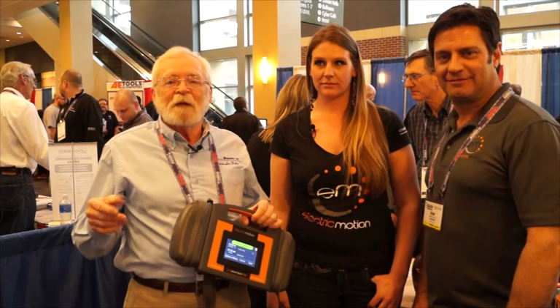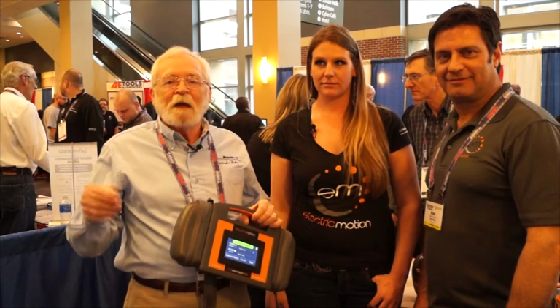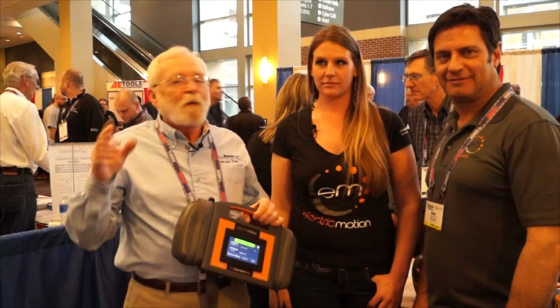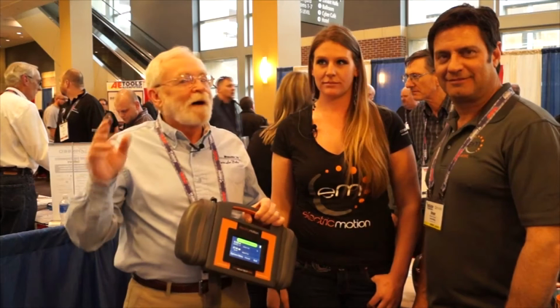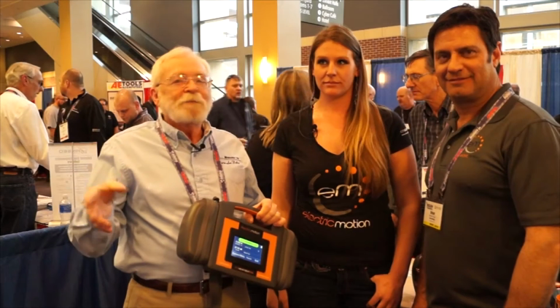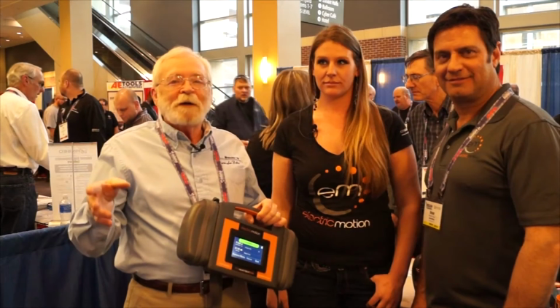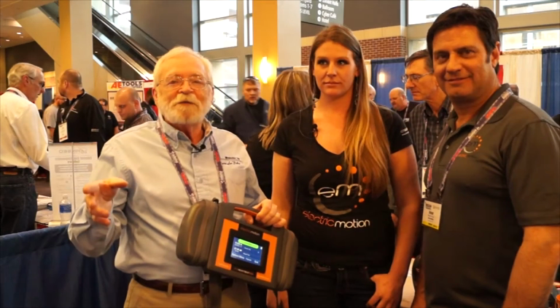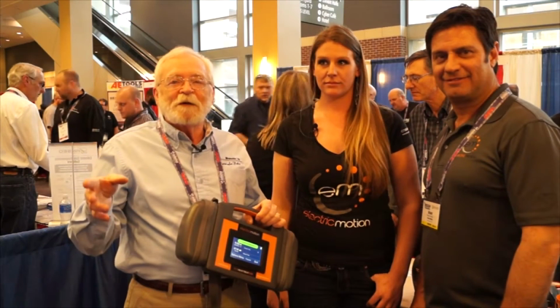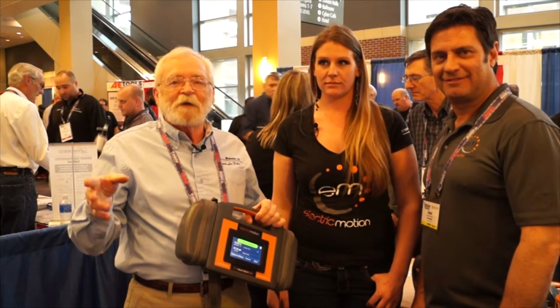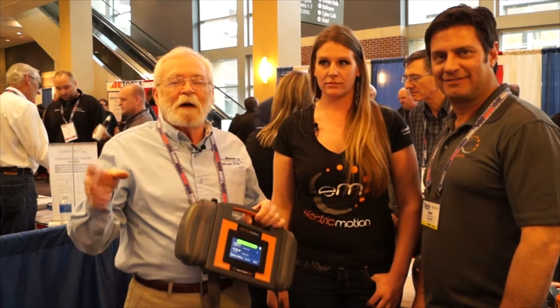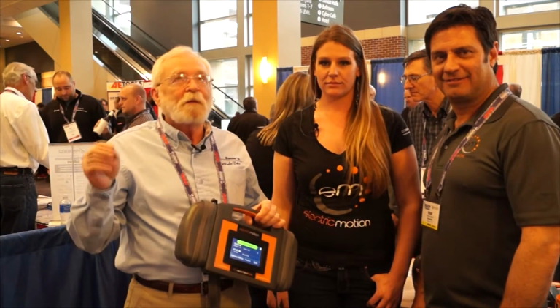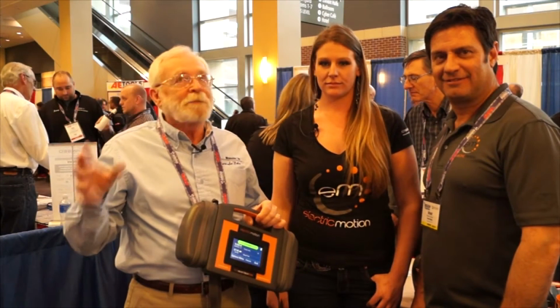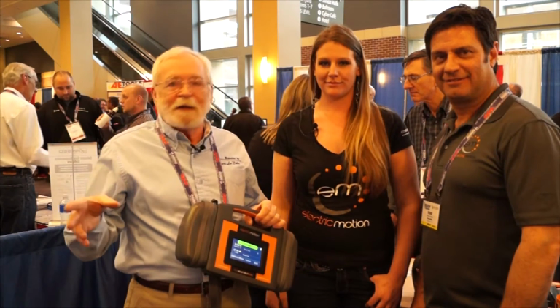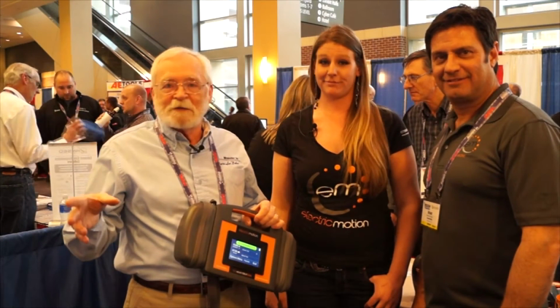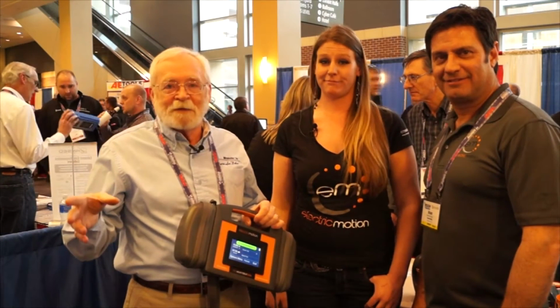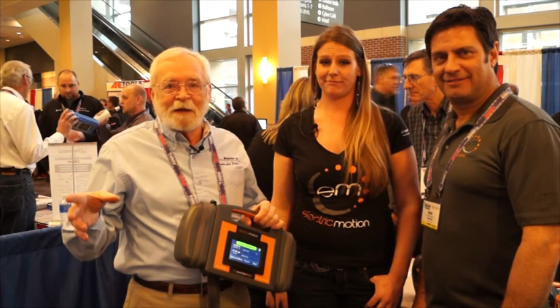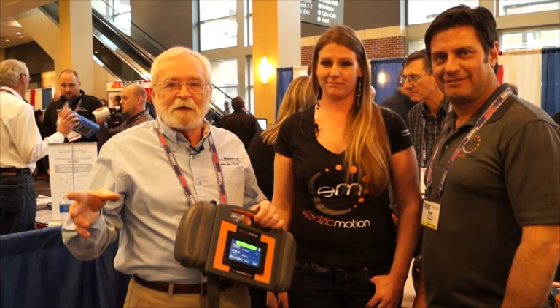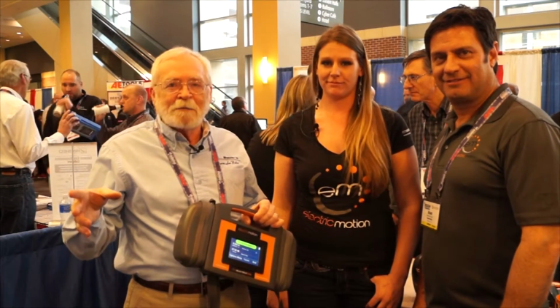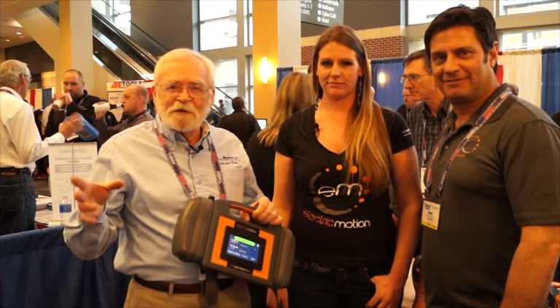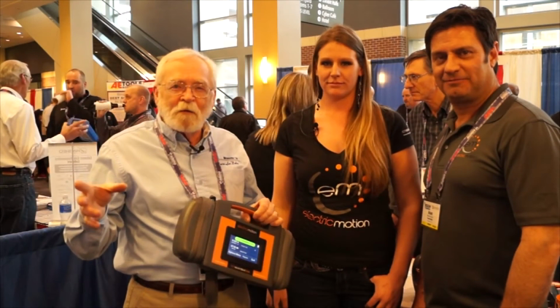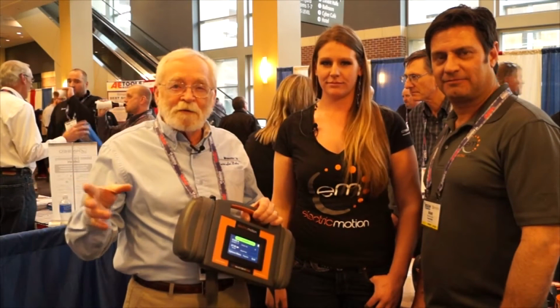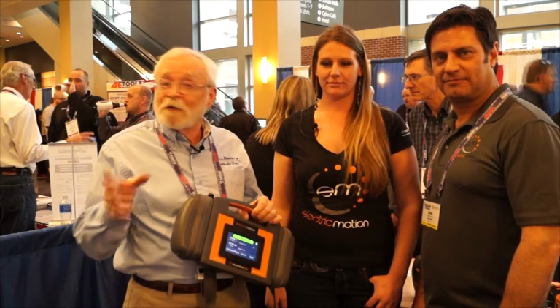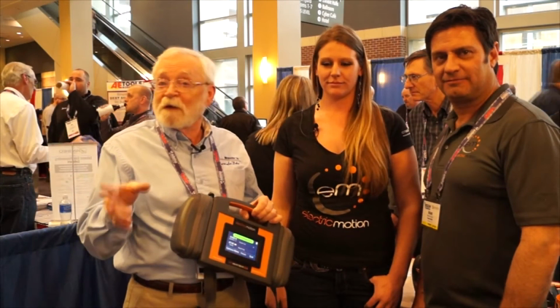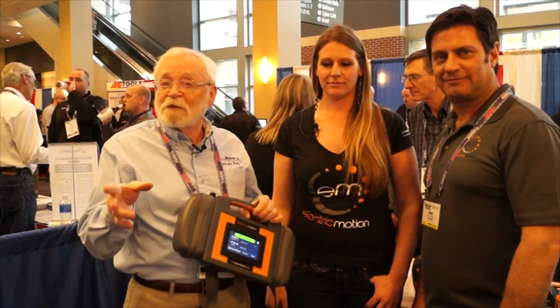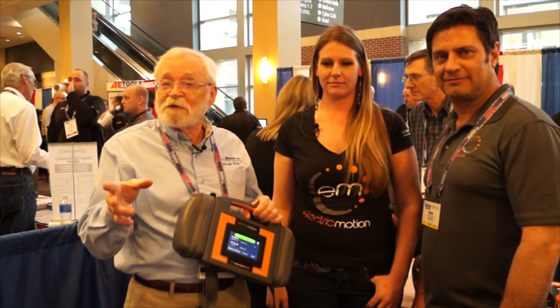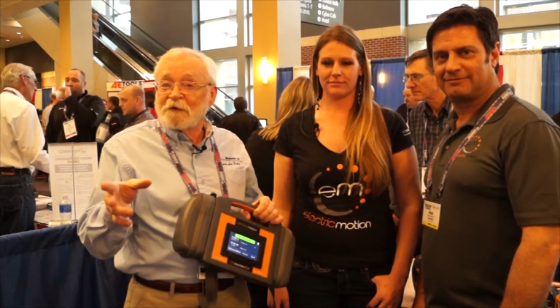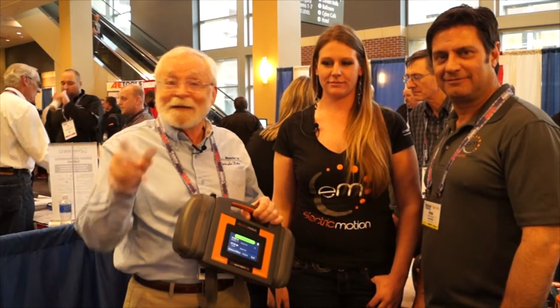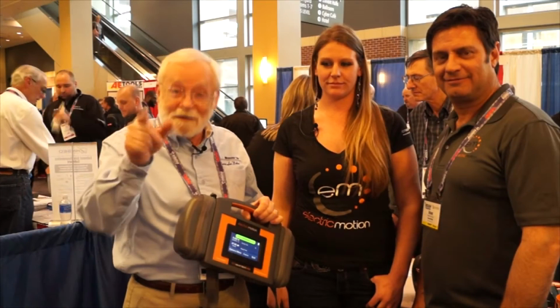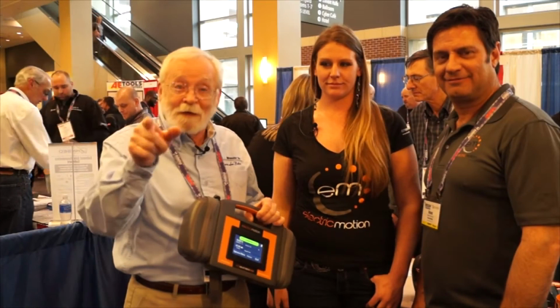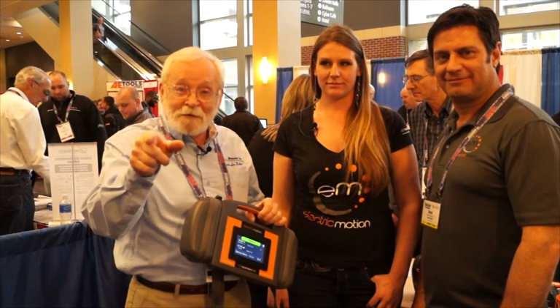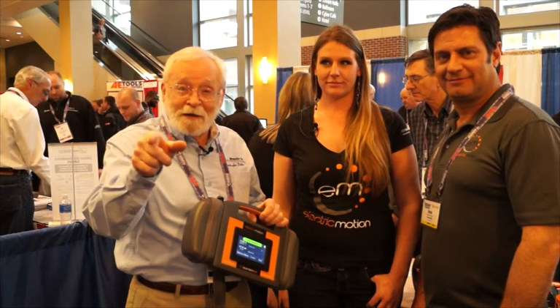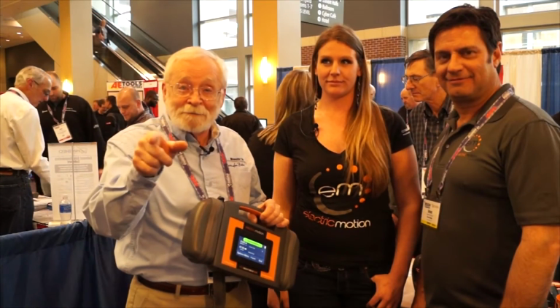Parasitic drain — what a pain sometimes. But there's a great solution for that, and that's coming right up.